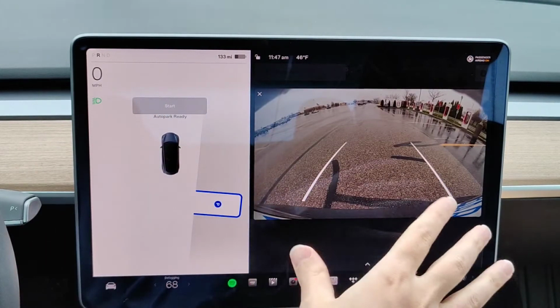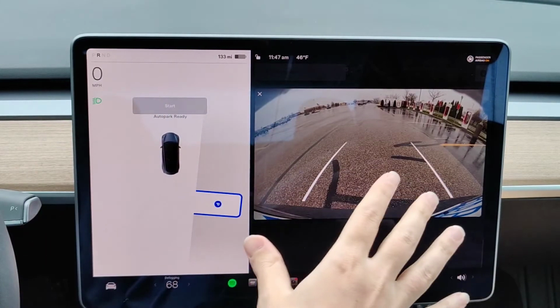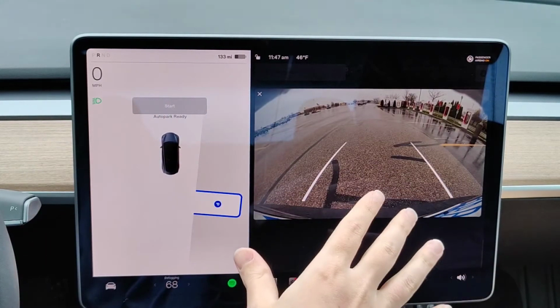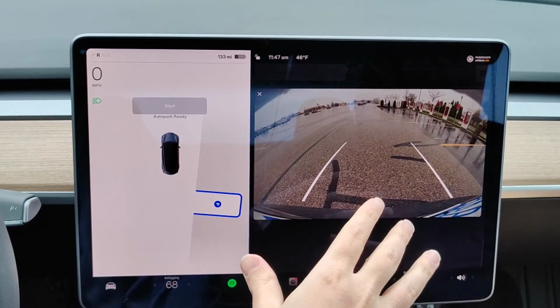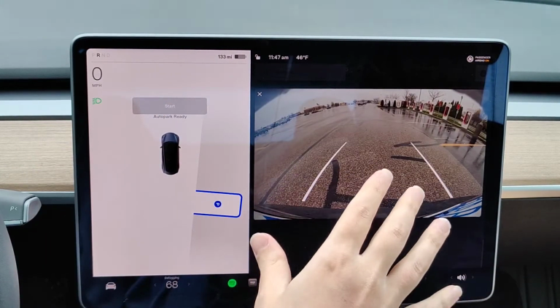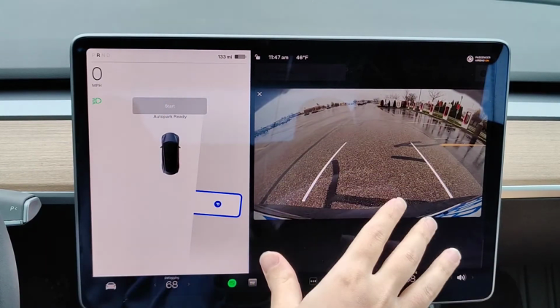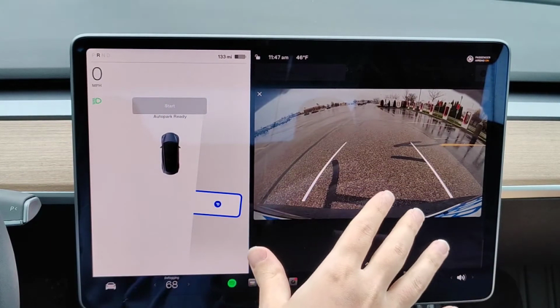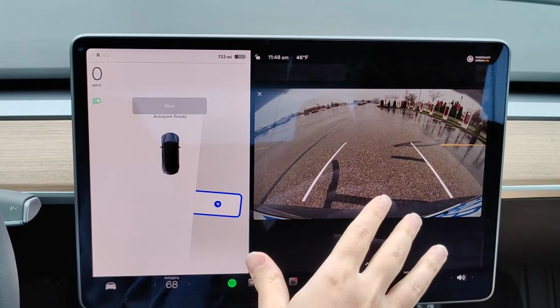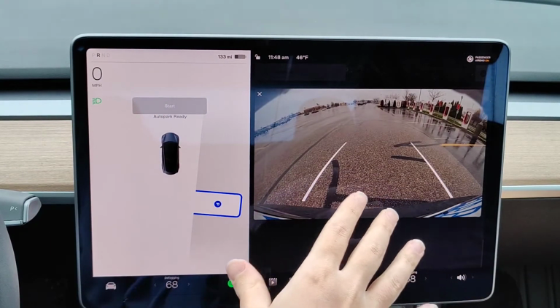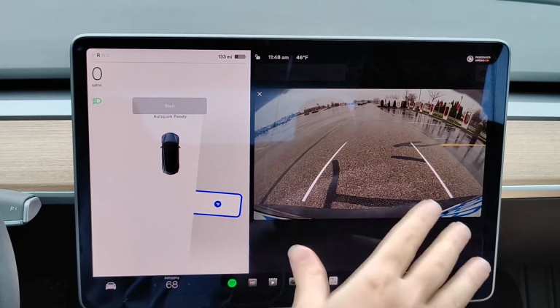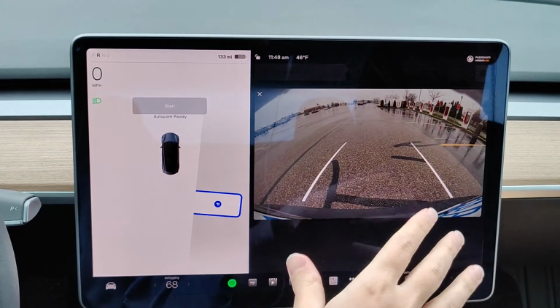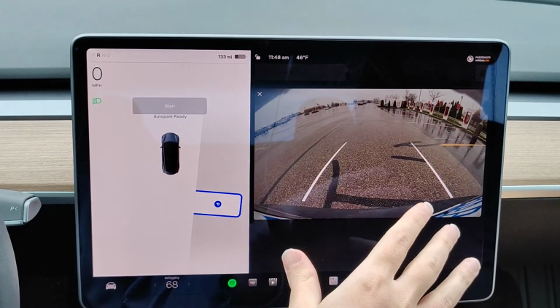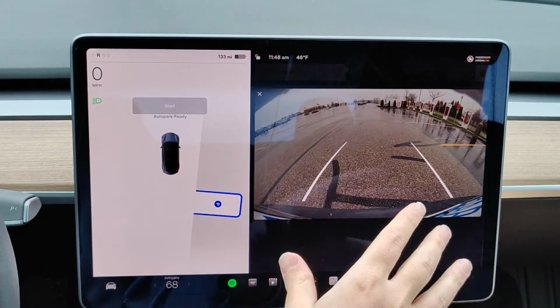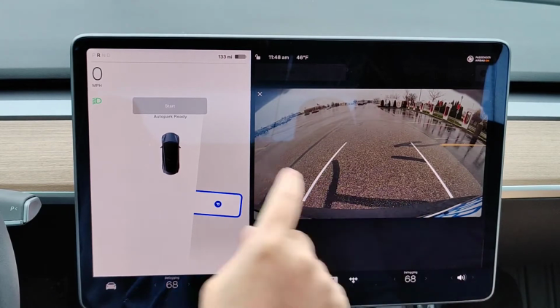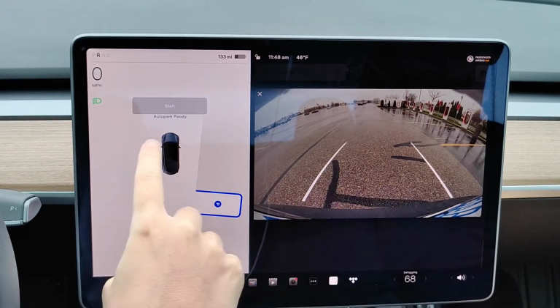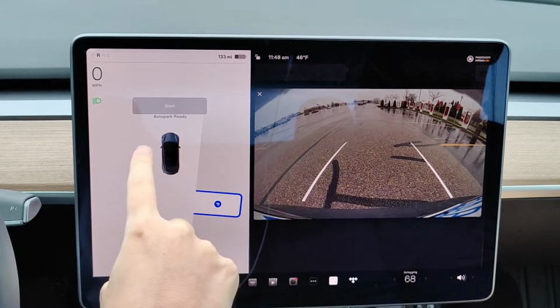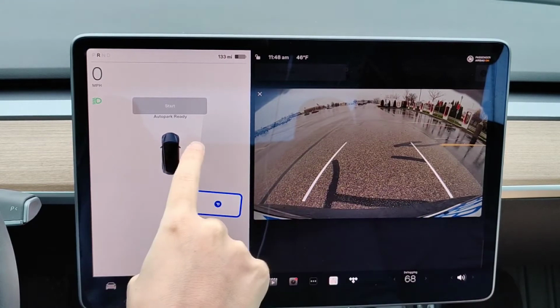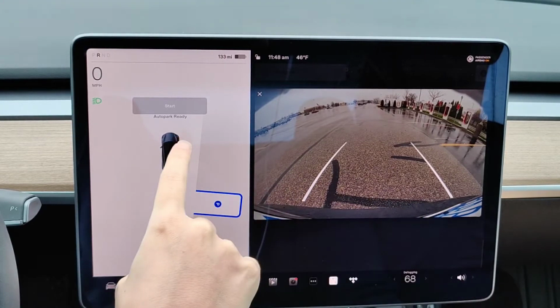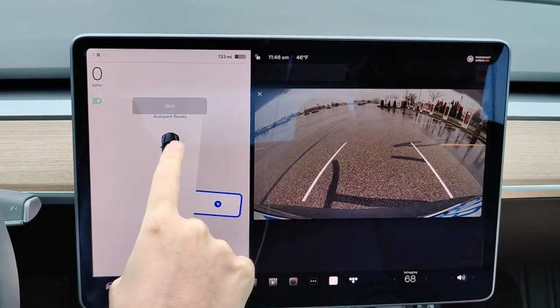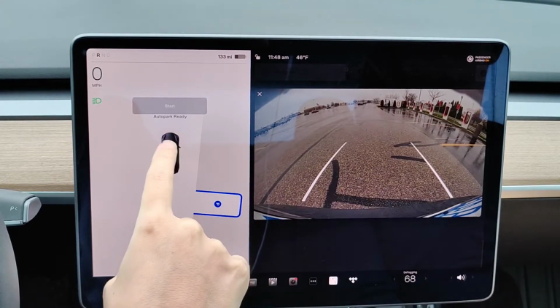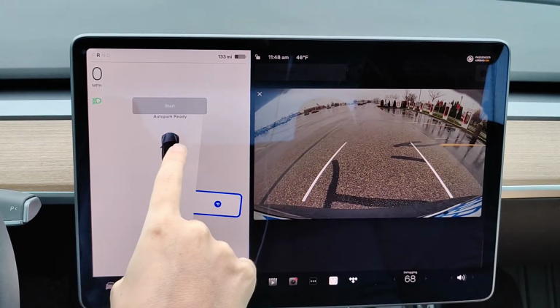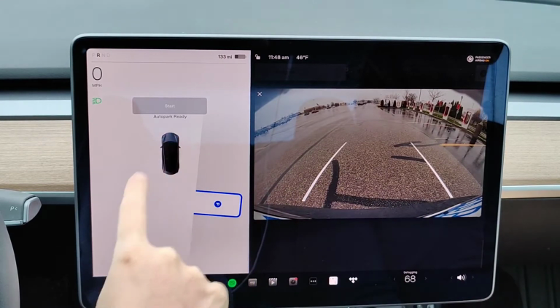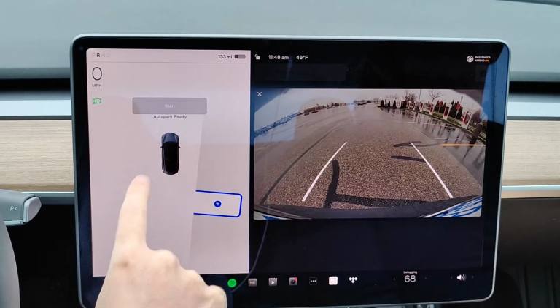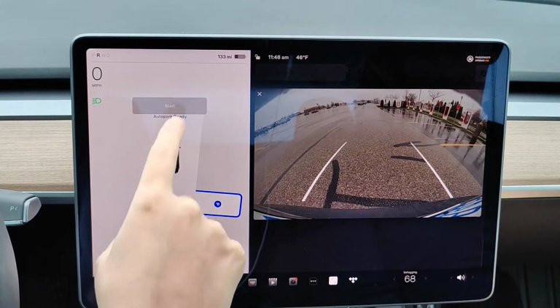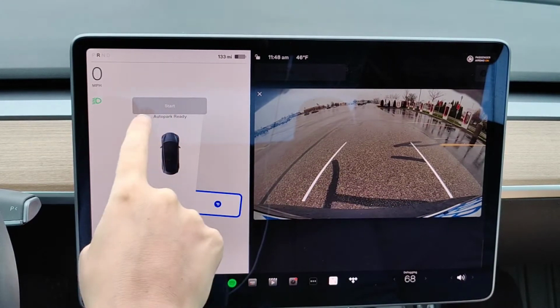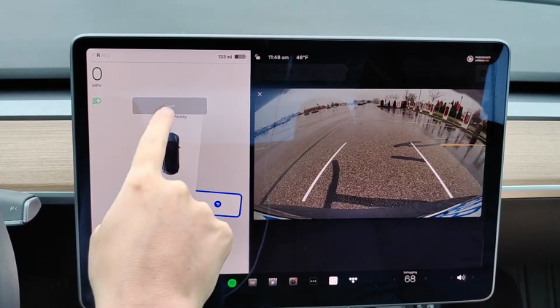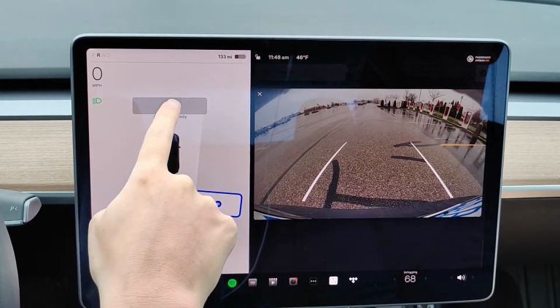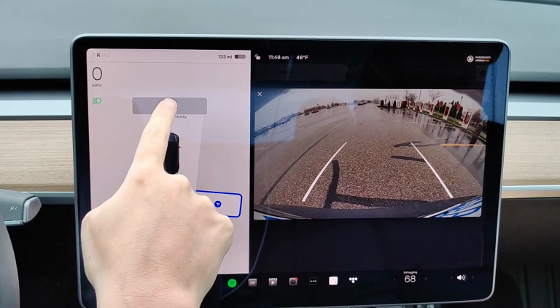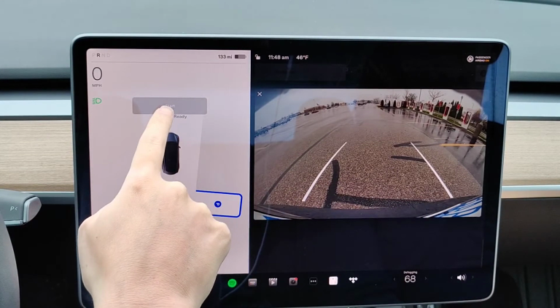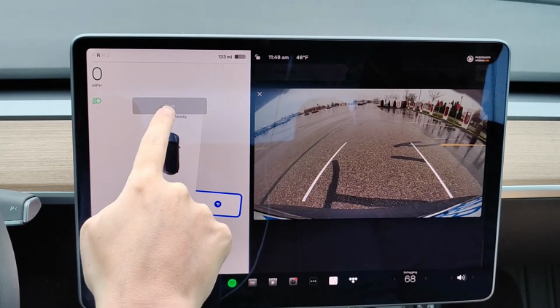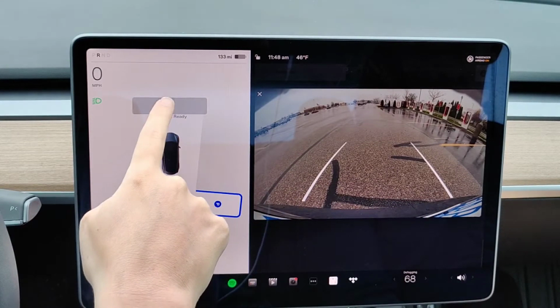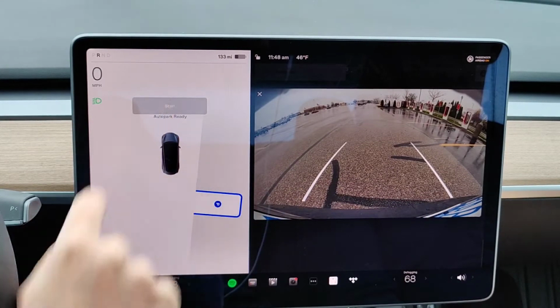You want to make sure you have a clean camera or else this won't work. We can see that it says auto park ready, so now at this point we're going to click on where it says start.